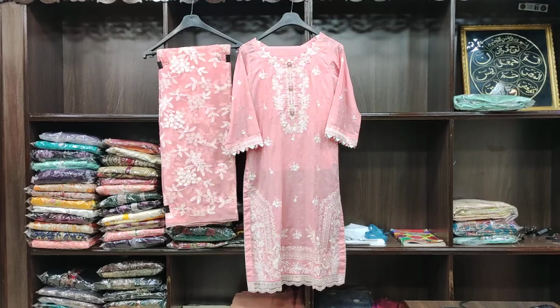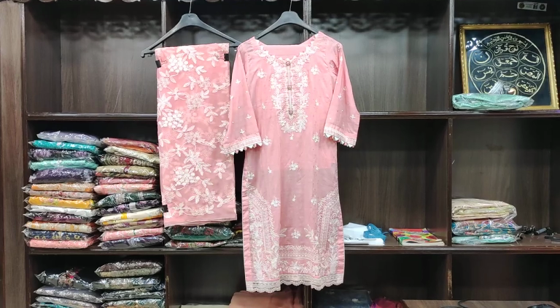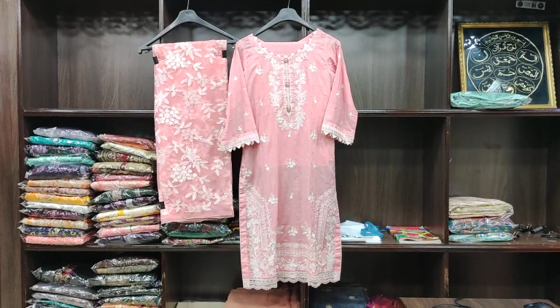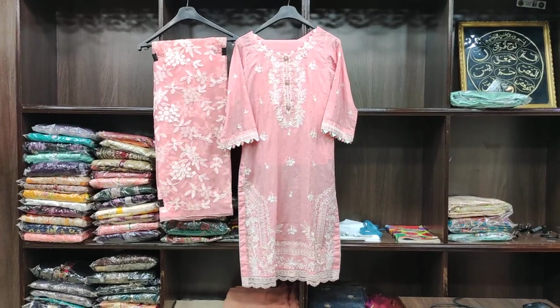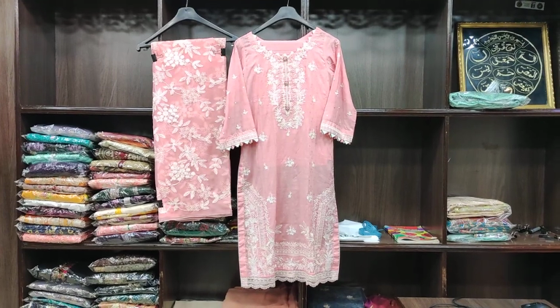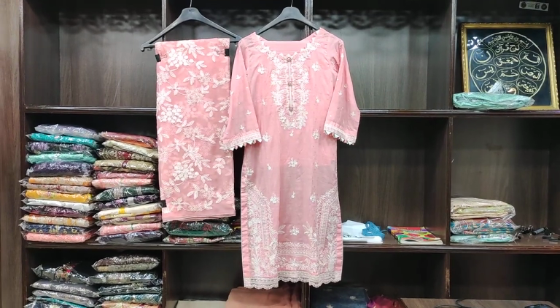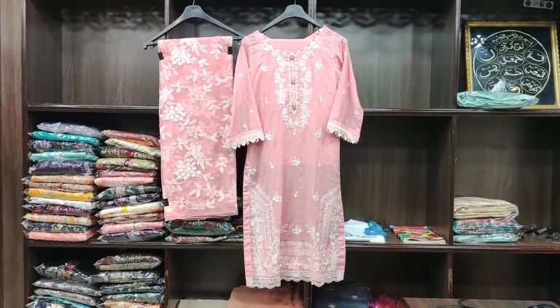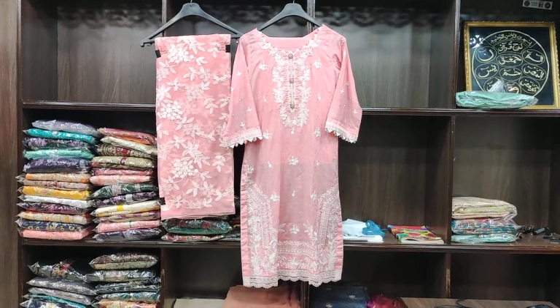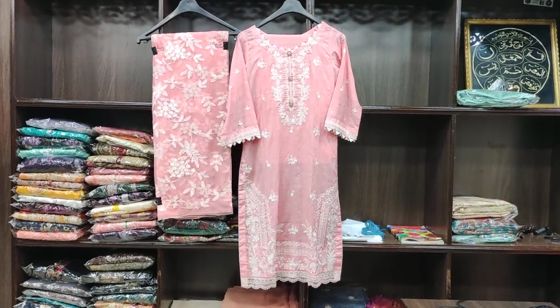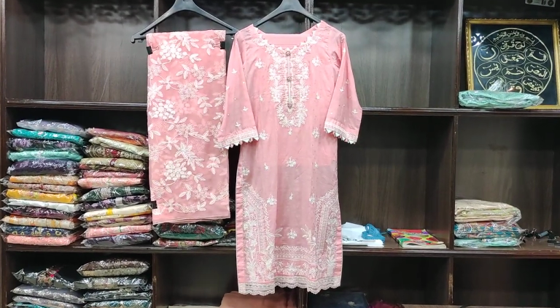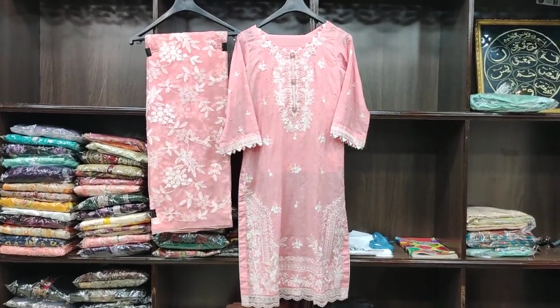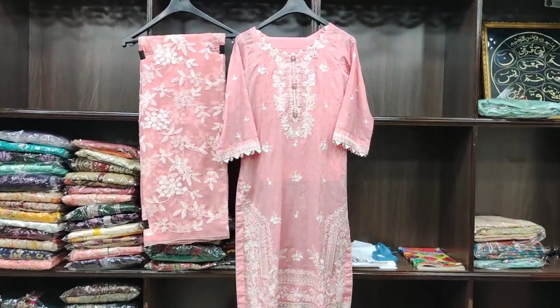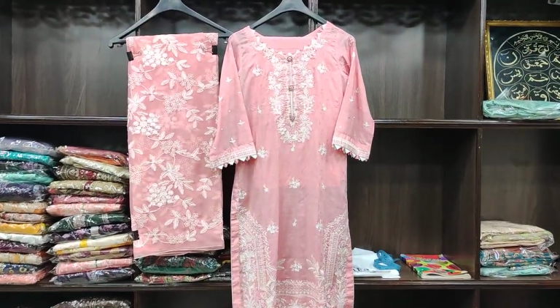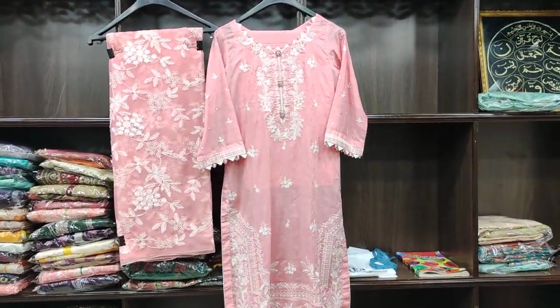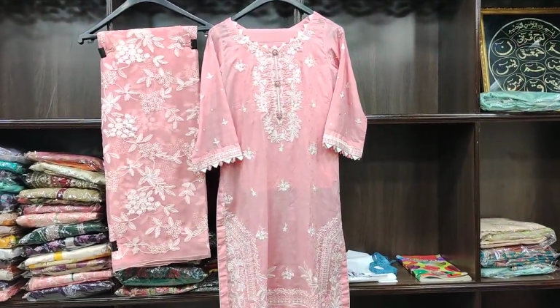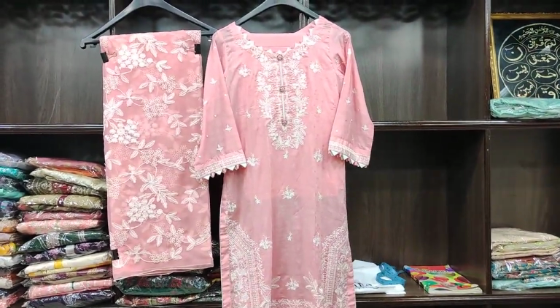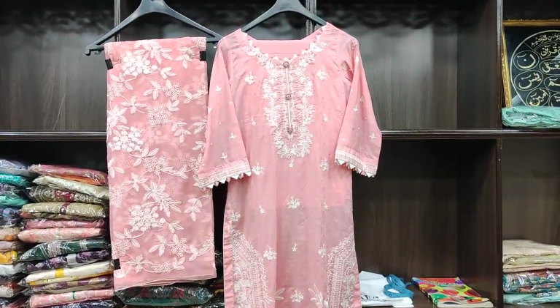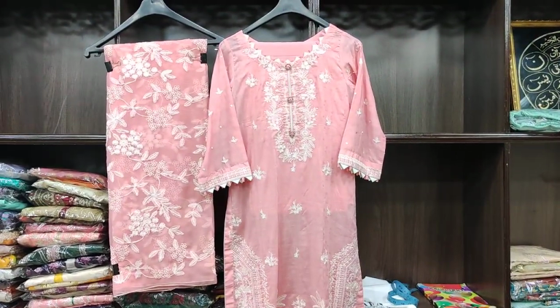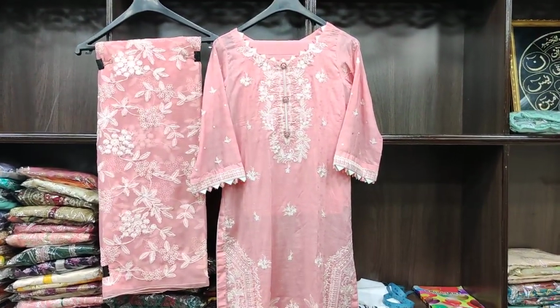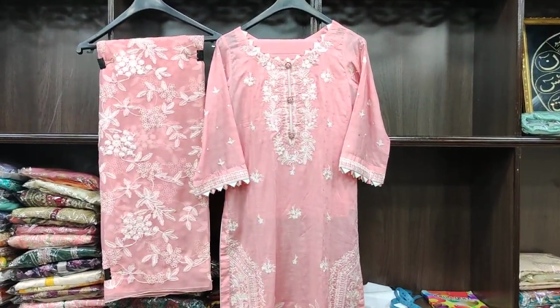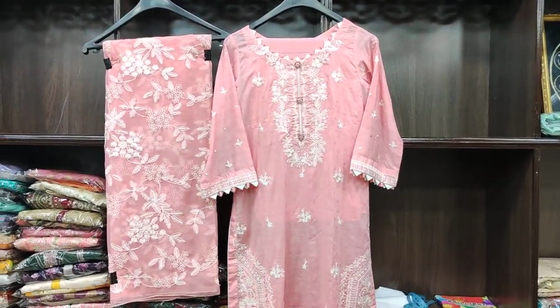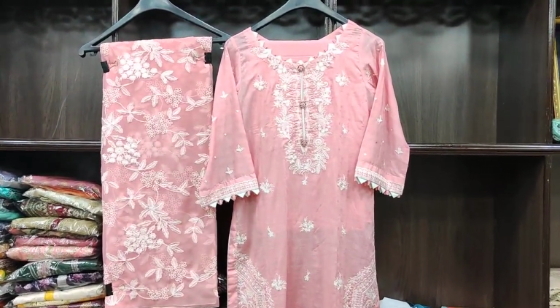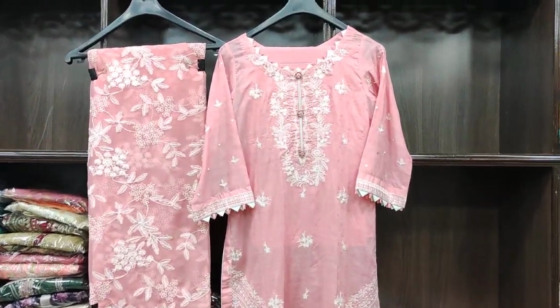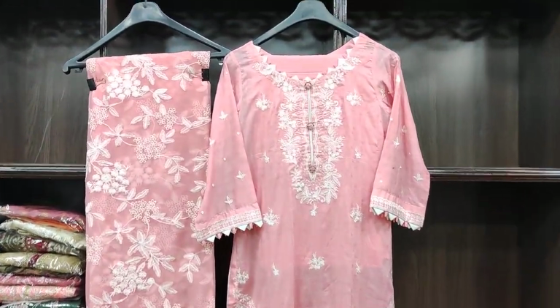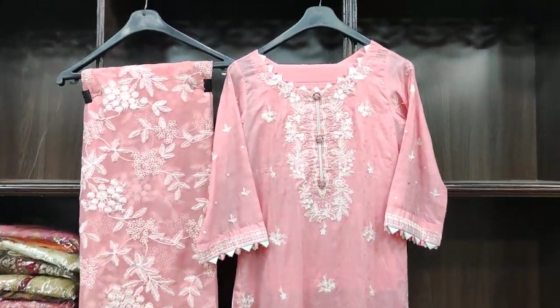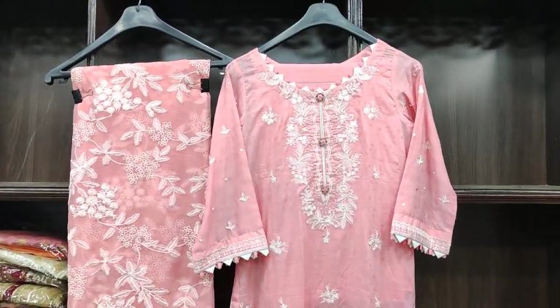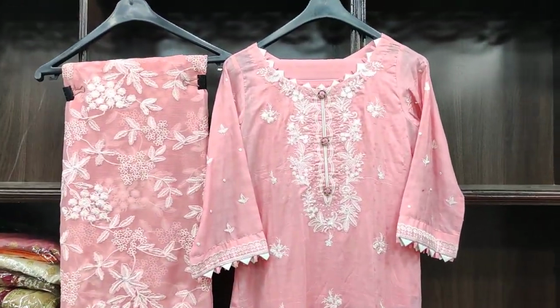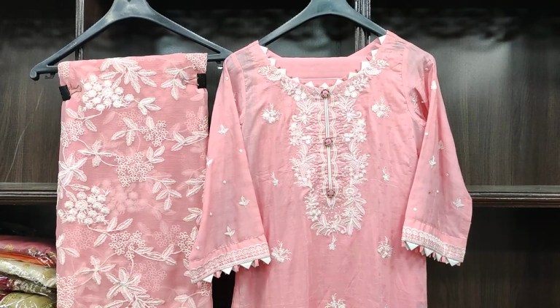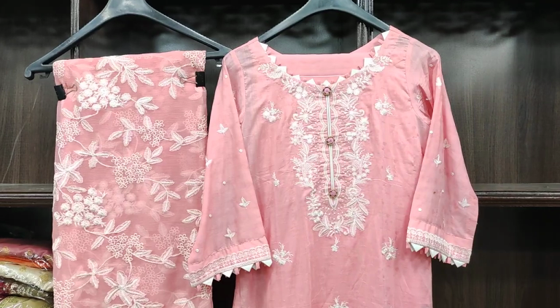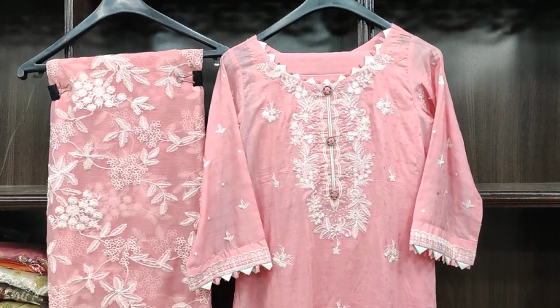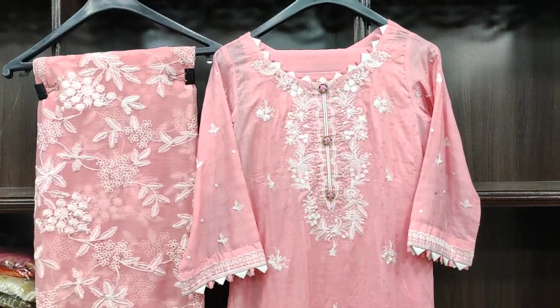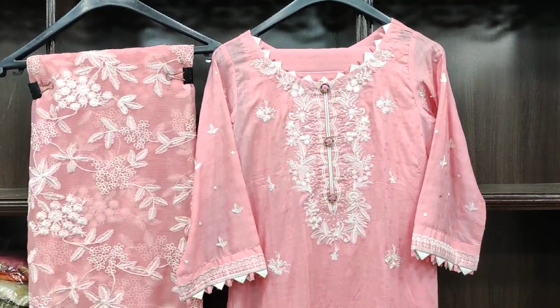Assalamualaikum everyone, Mommal Asnan here. Today we have a two piece collection on cotton self fabric.